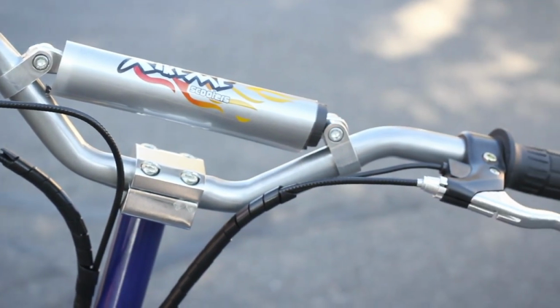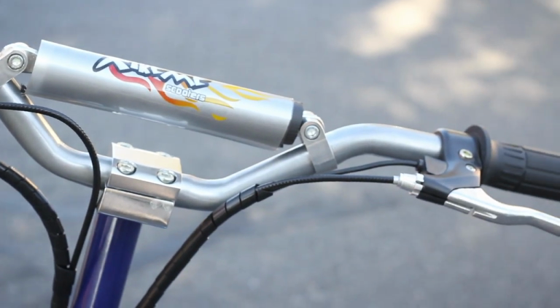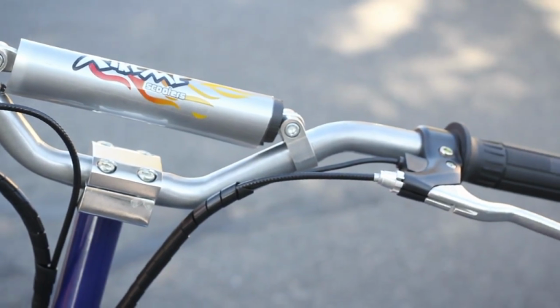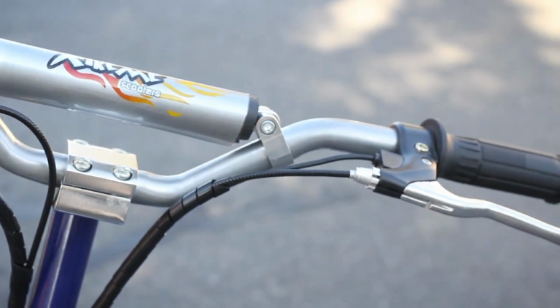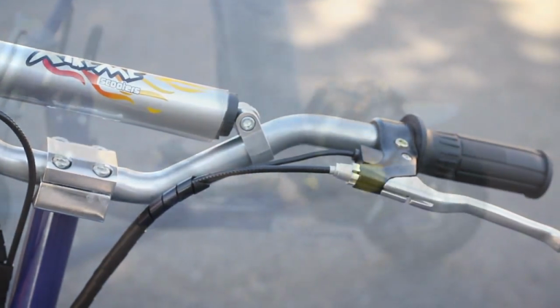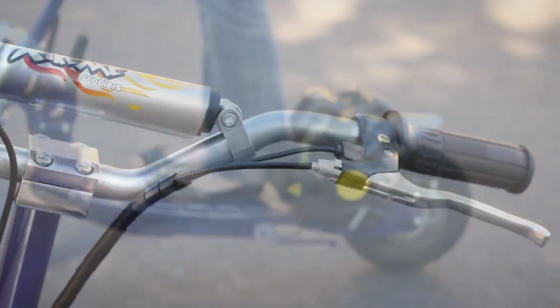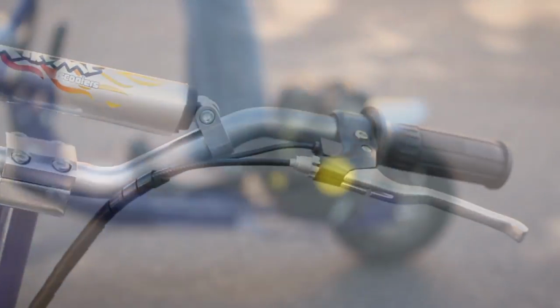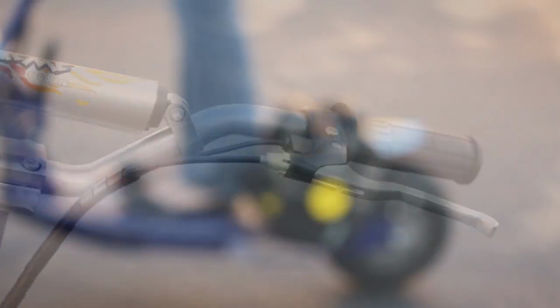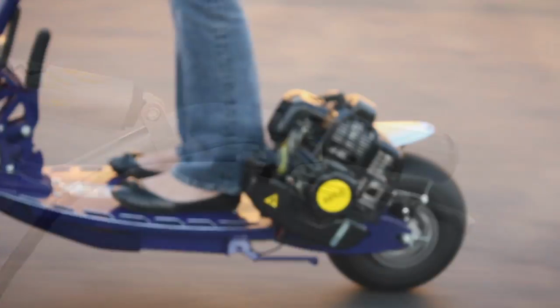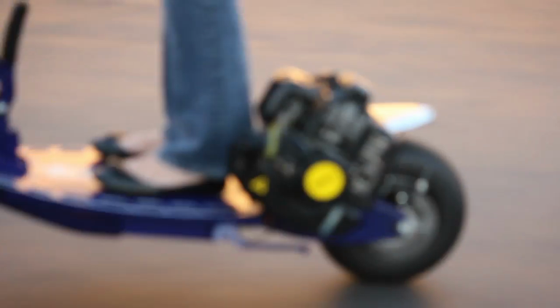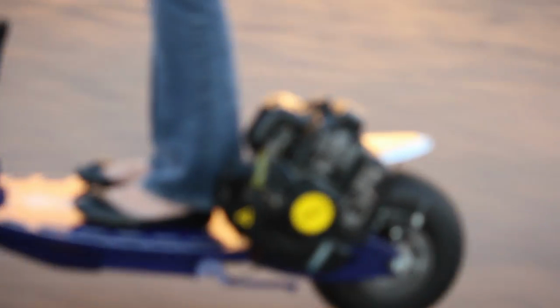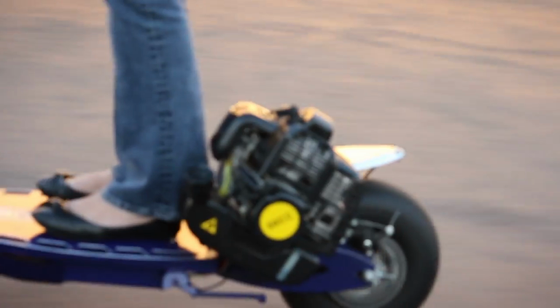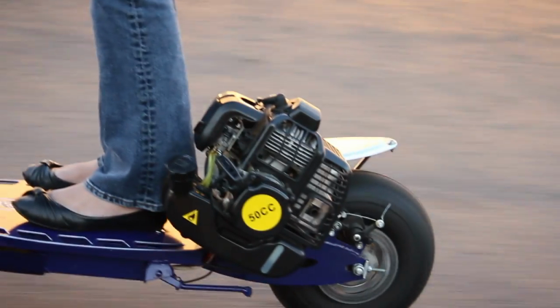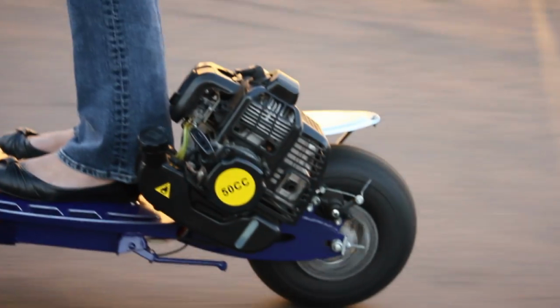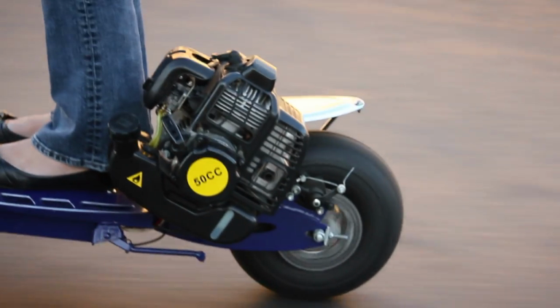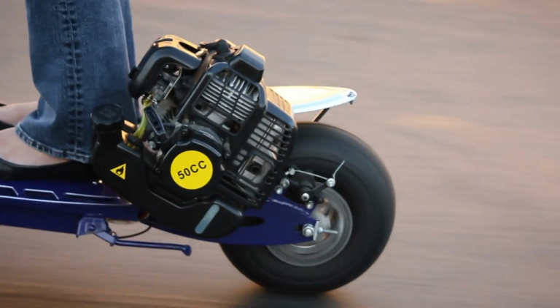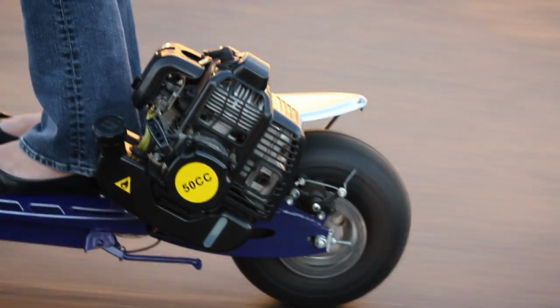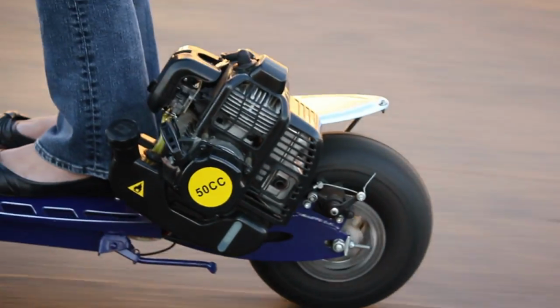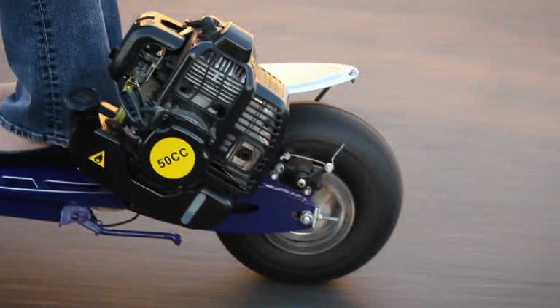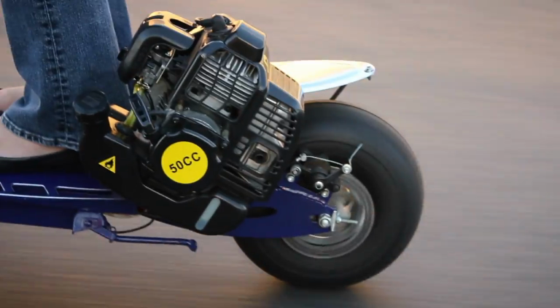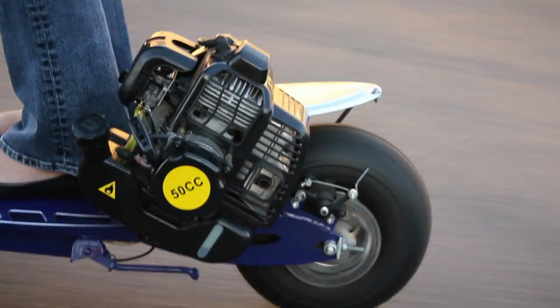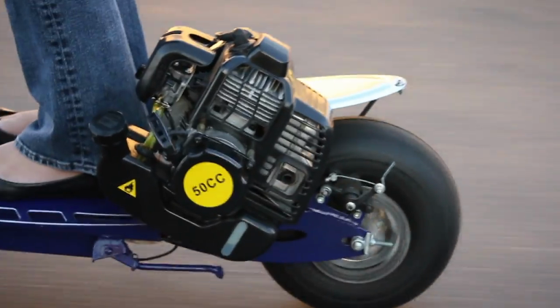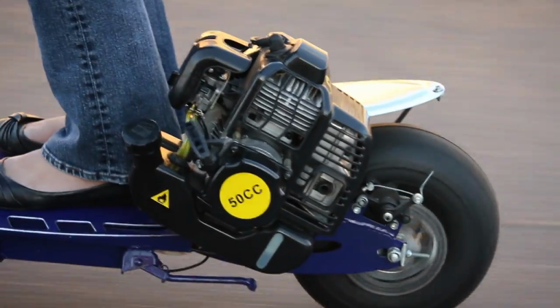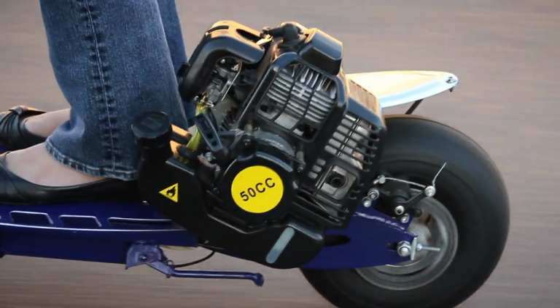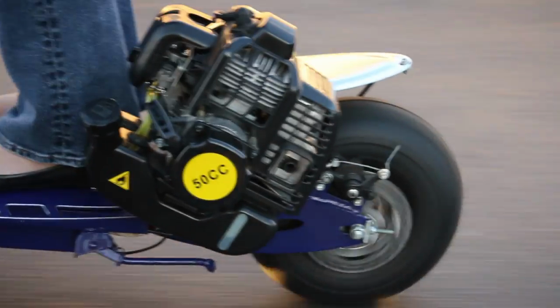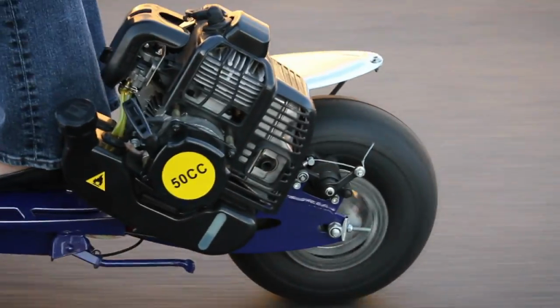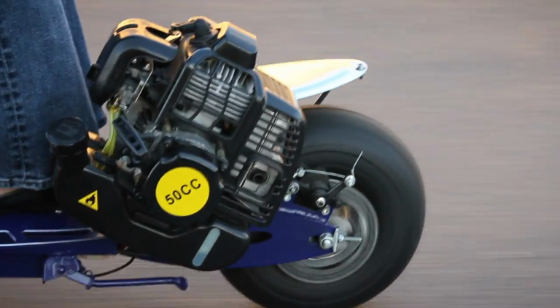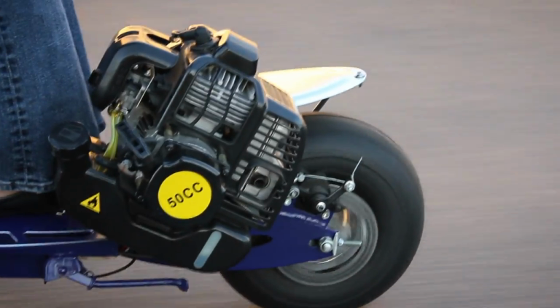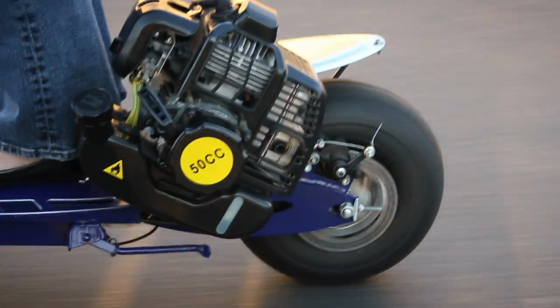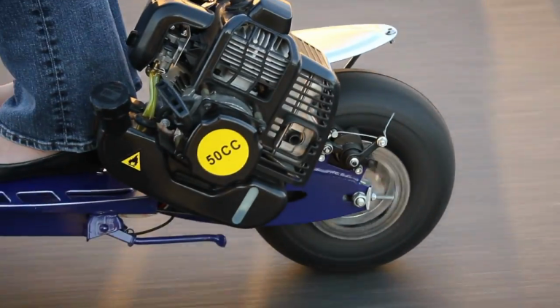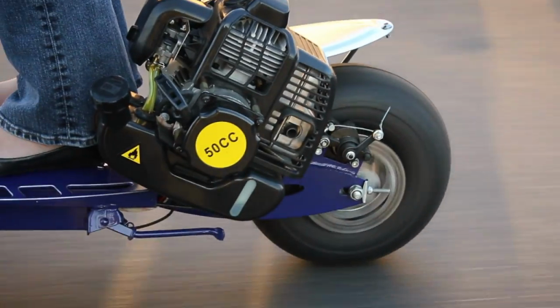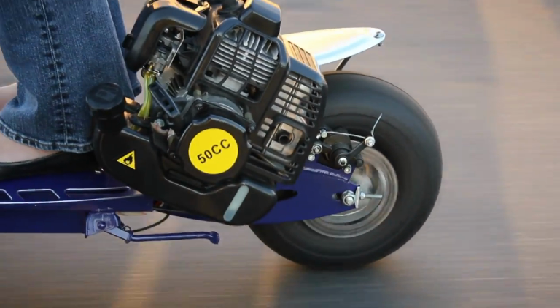It can reach speeds up to 35 miles per hour and boasts more than 20 miles per tank of gas.